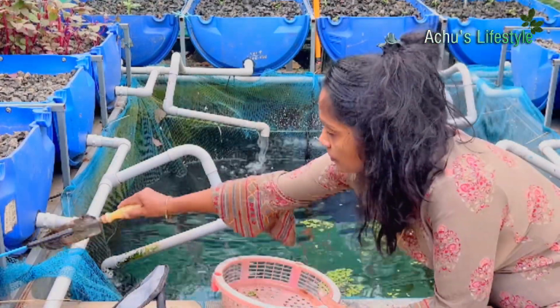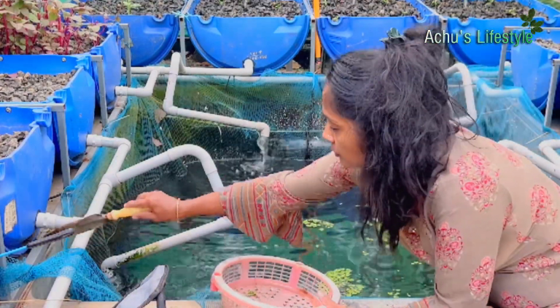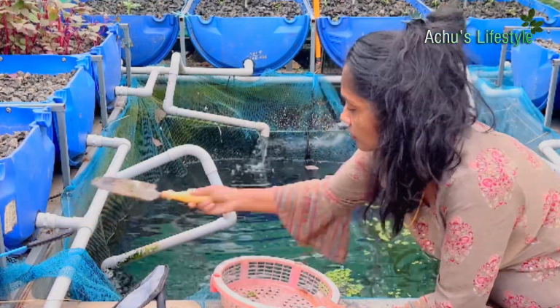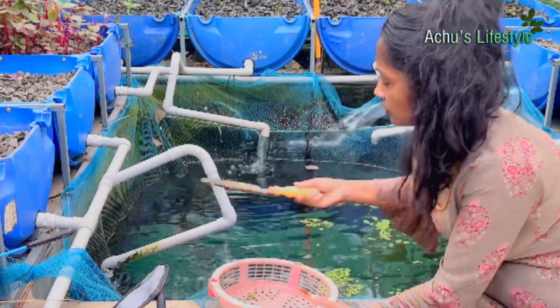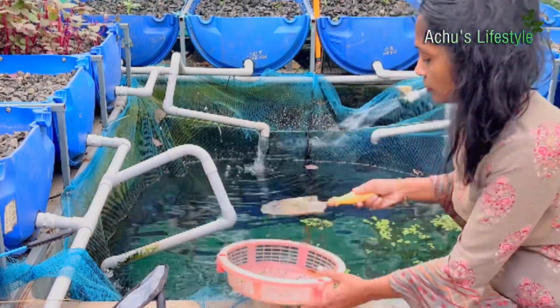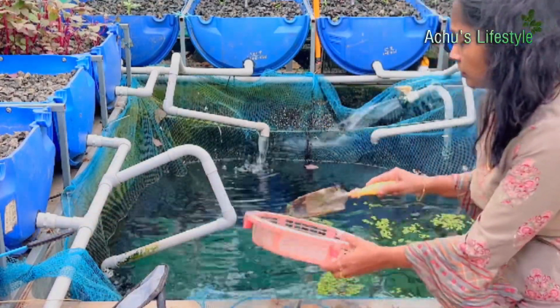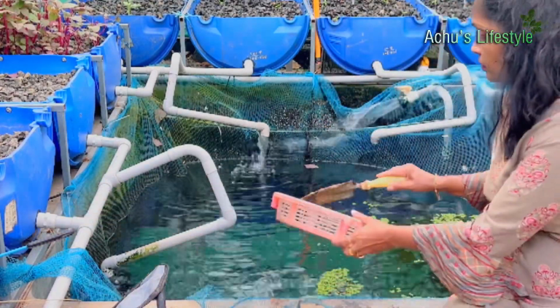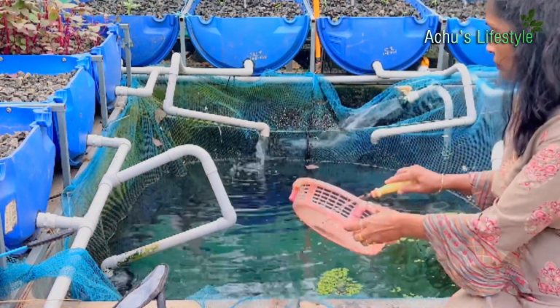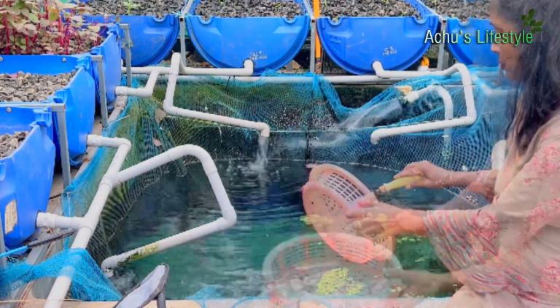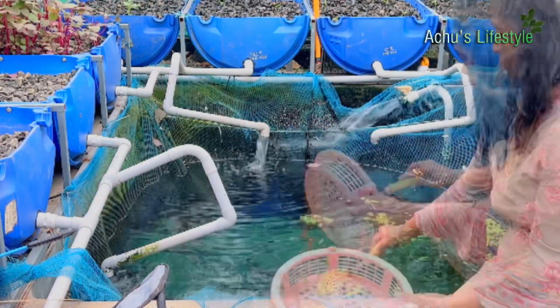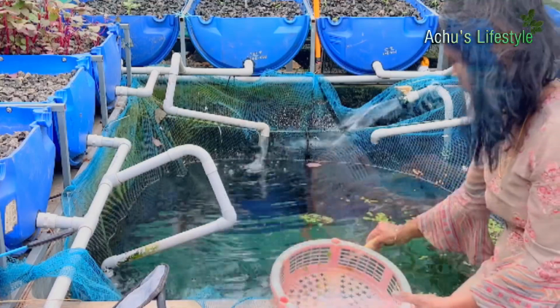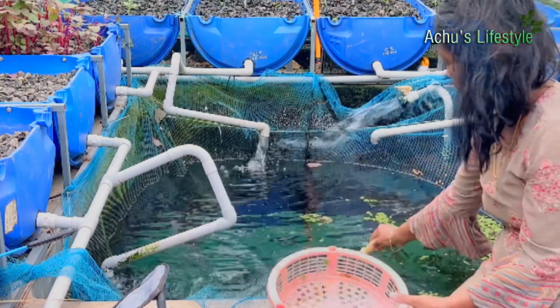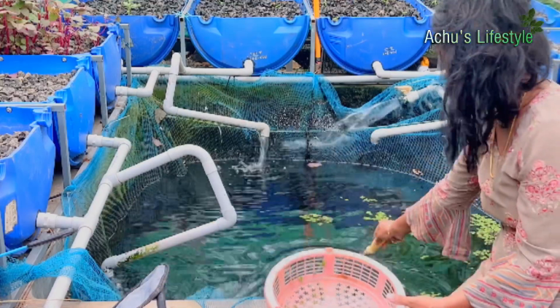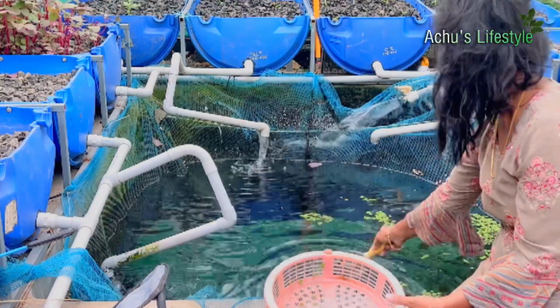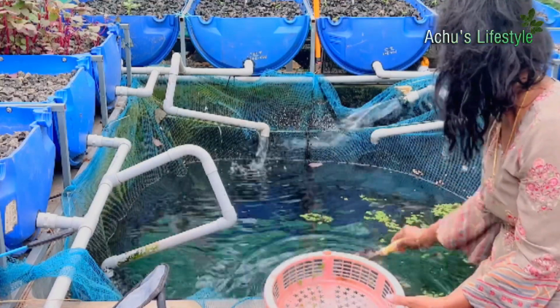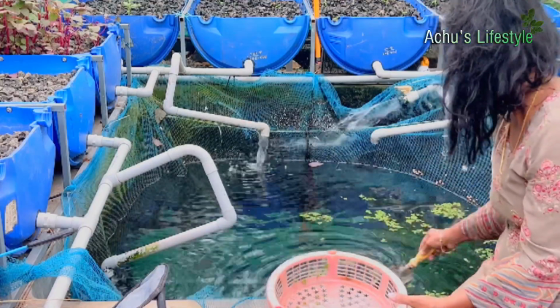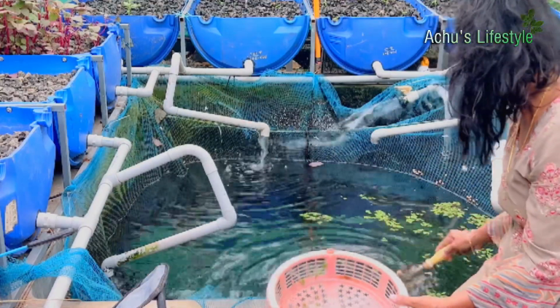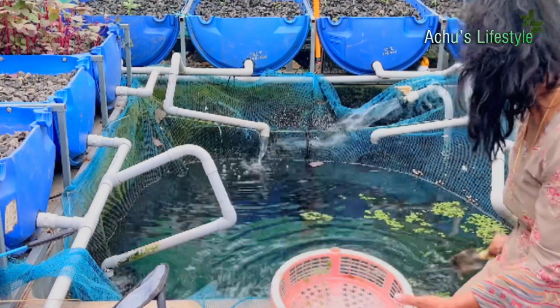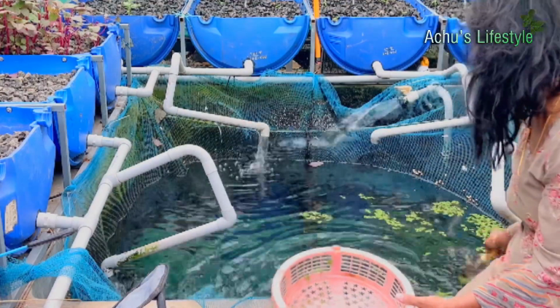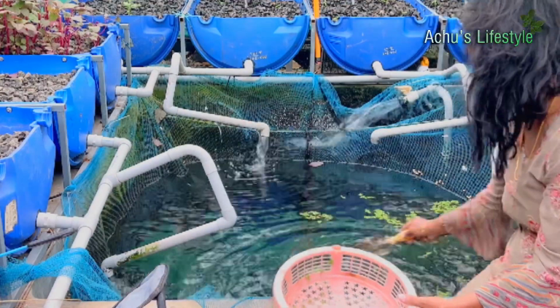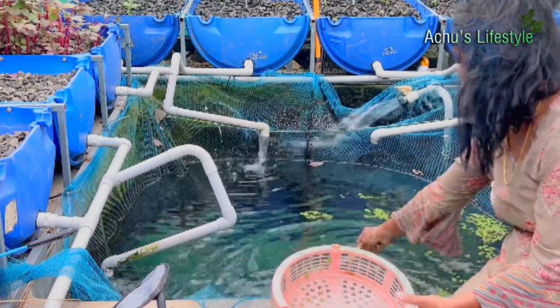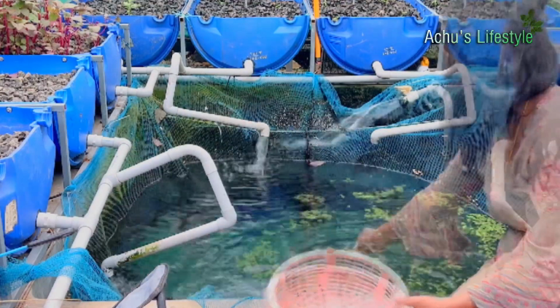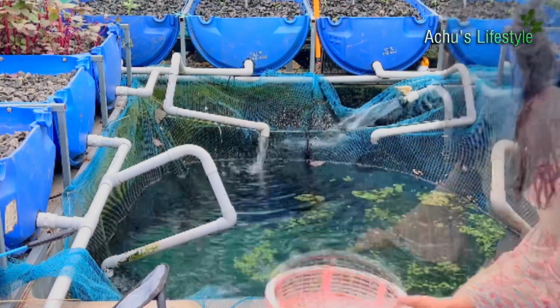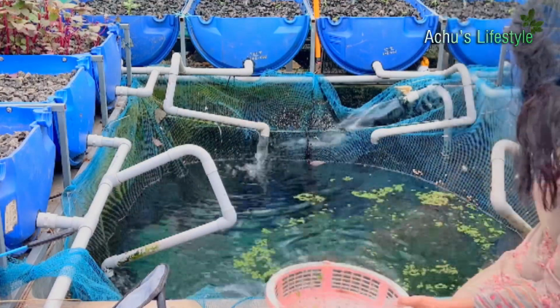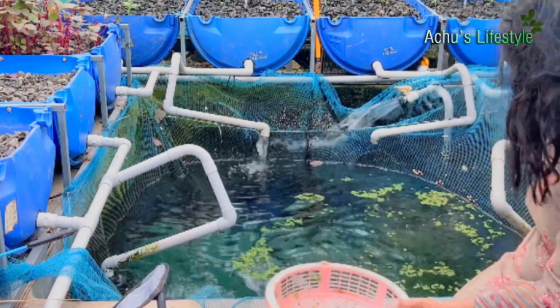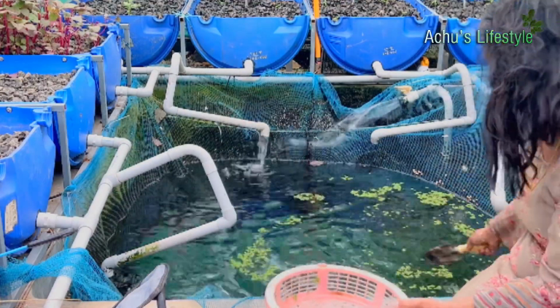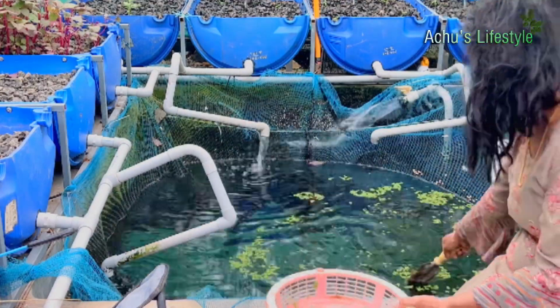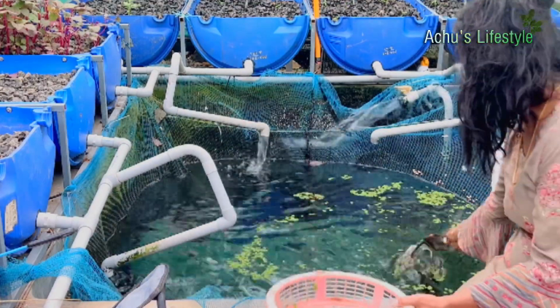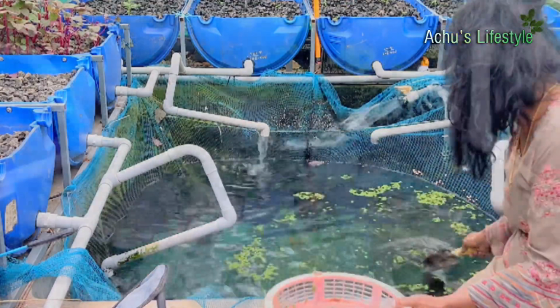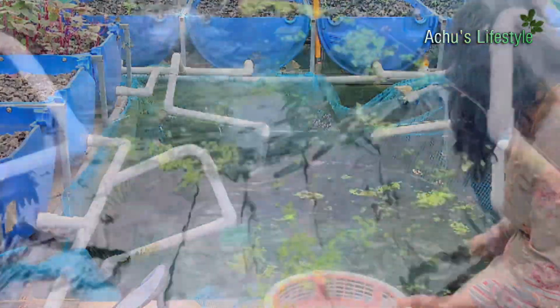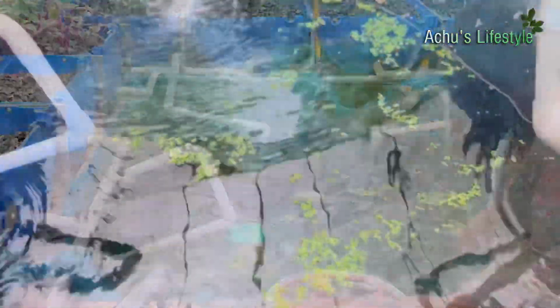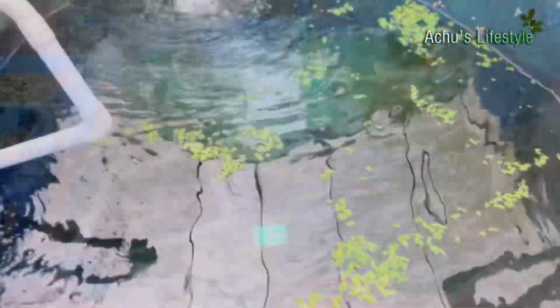I tried to take fish from the tank and eat the meat.